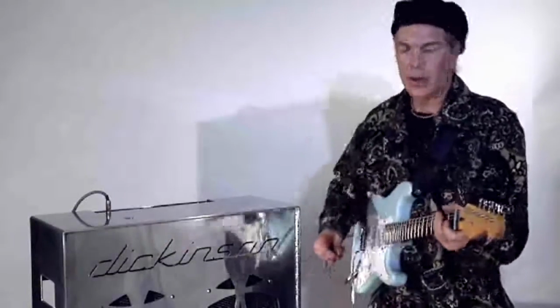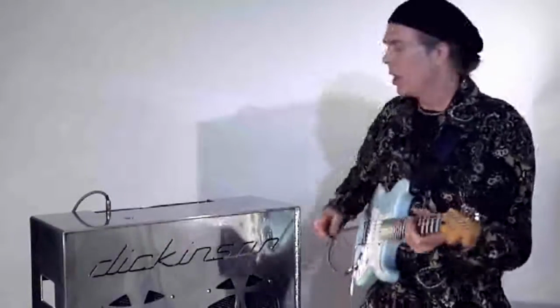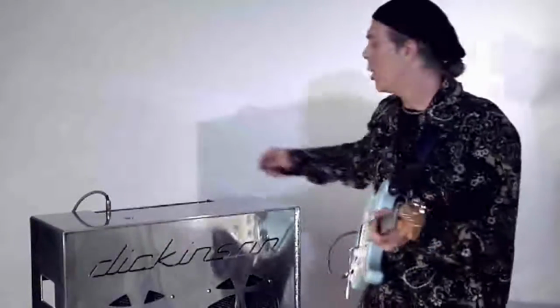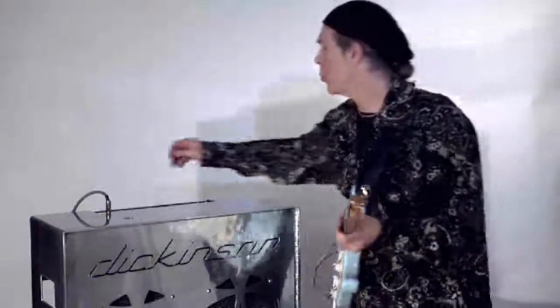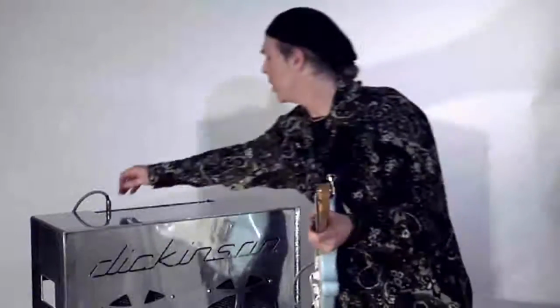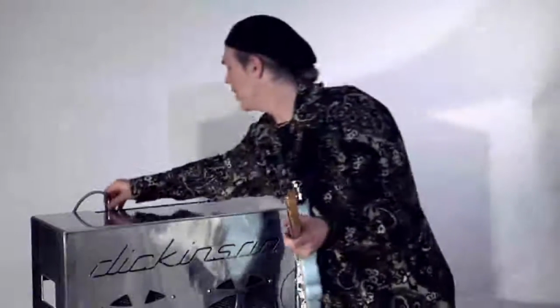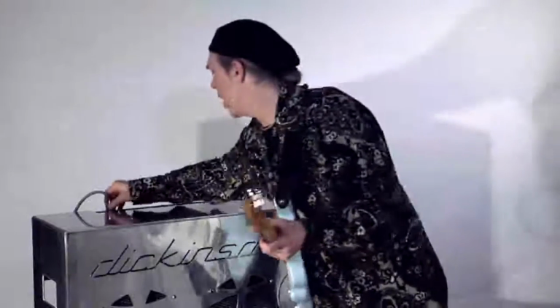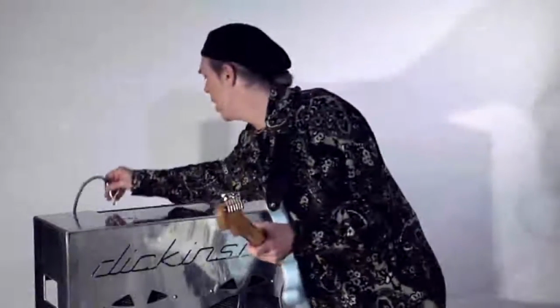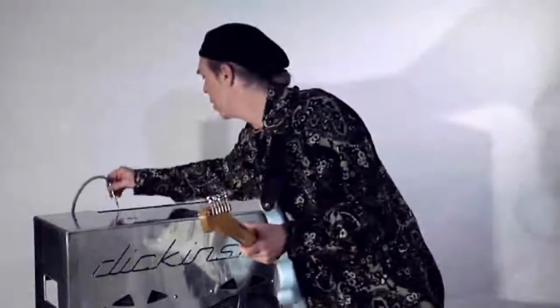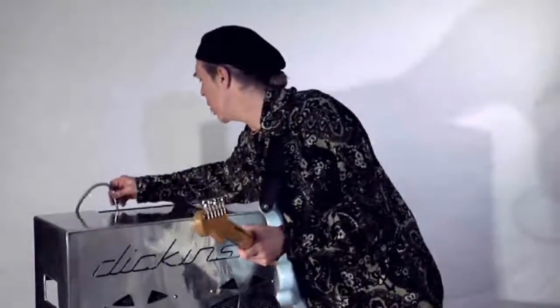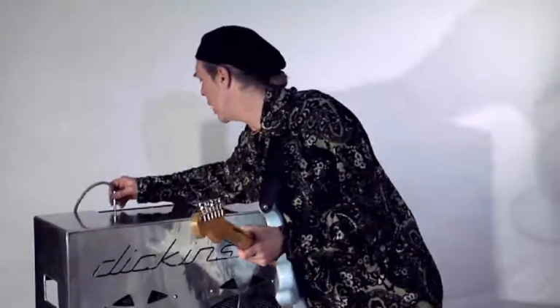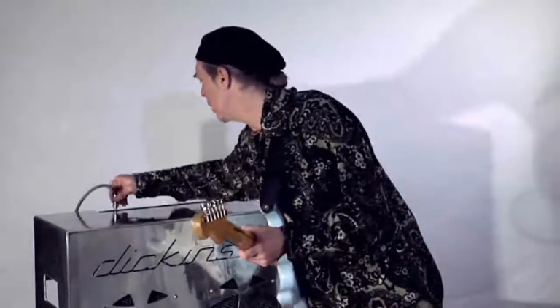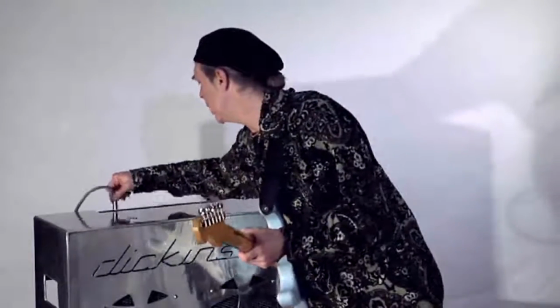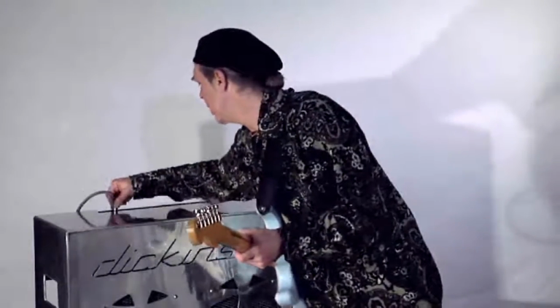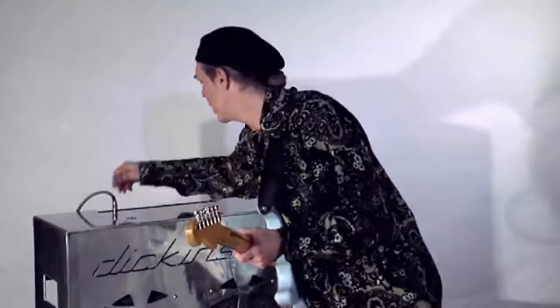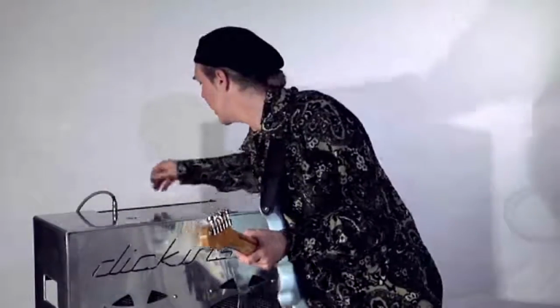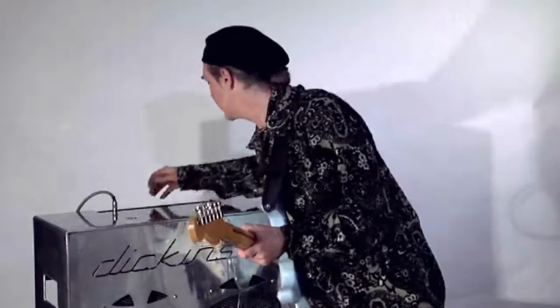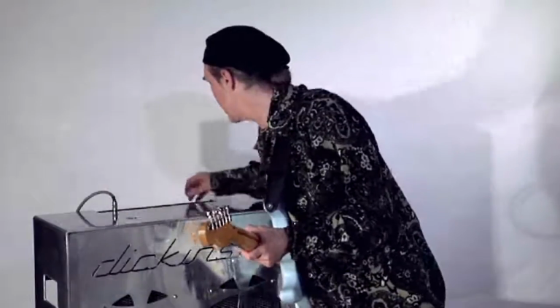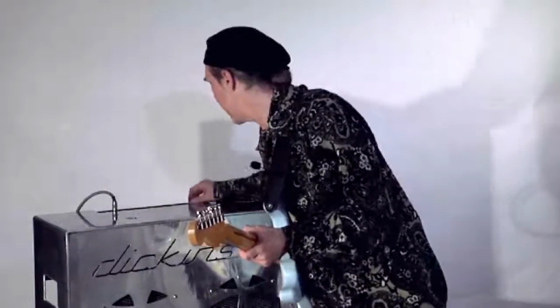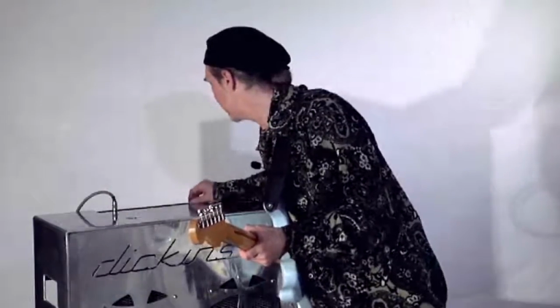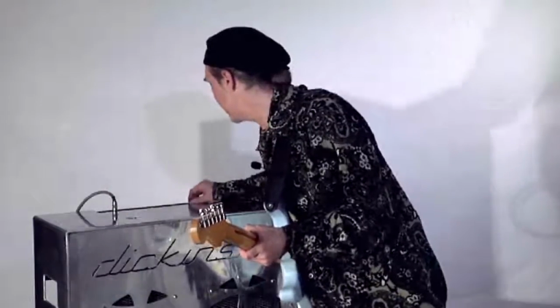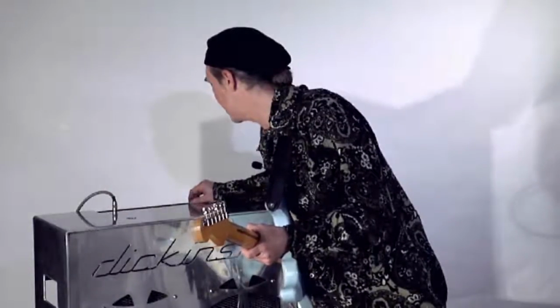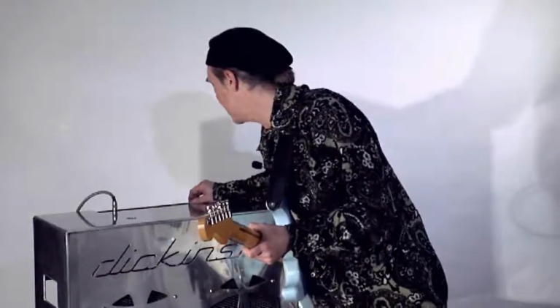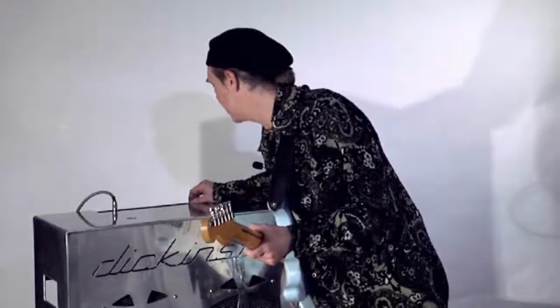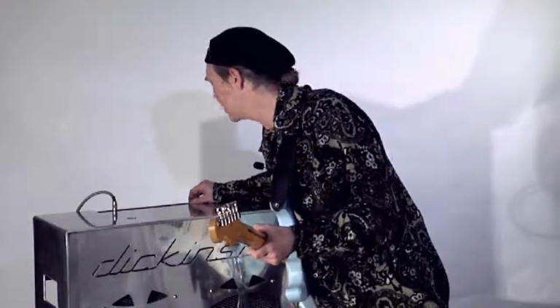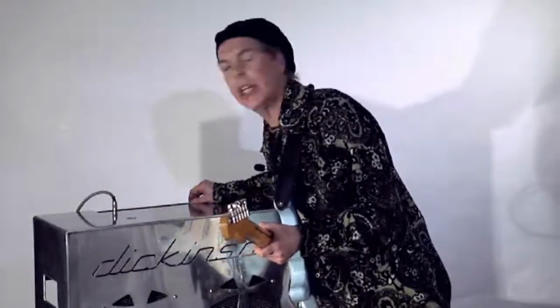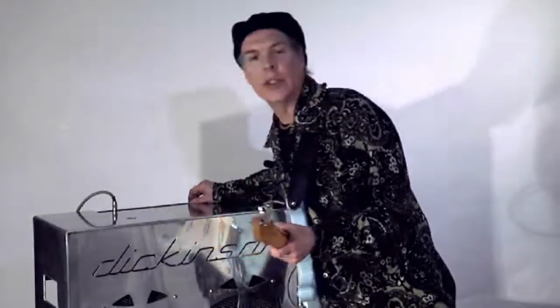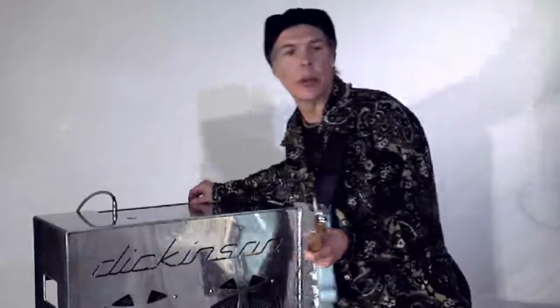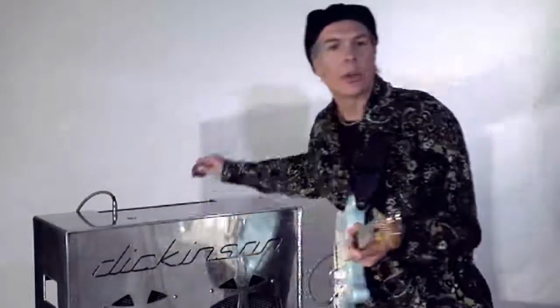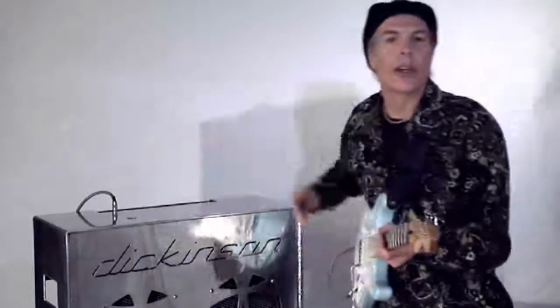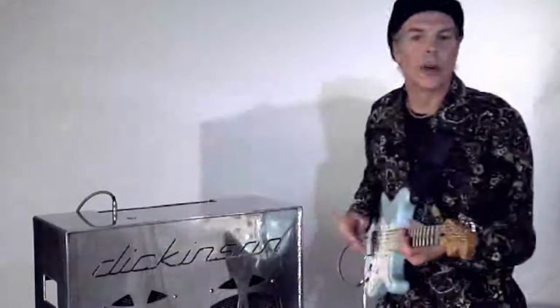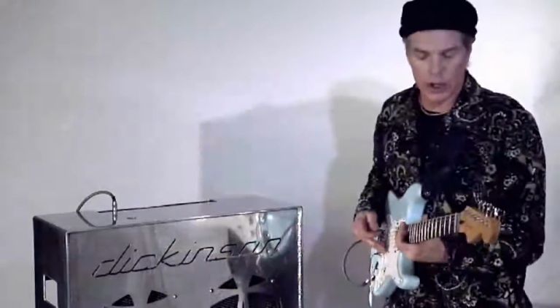And if we put it in the low gain, again it's the same kind of a thing — it's just going to ease up a little bit of the crunch.